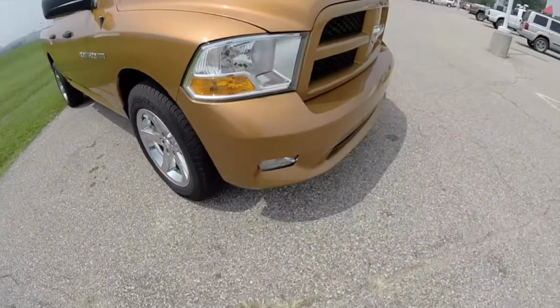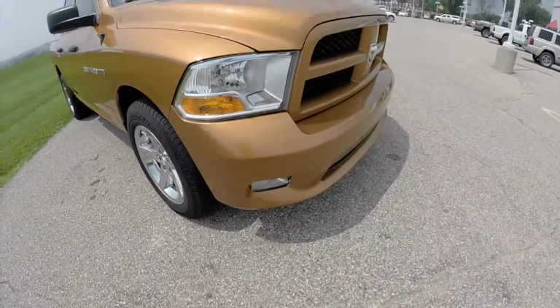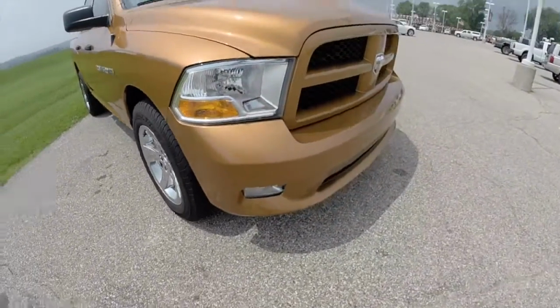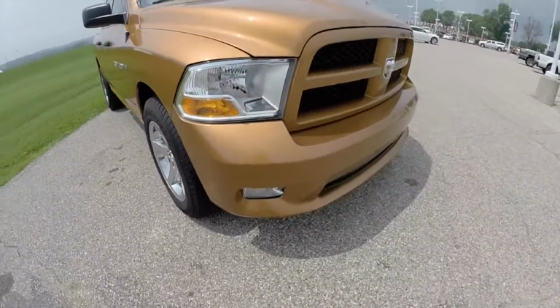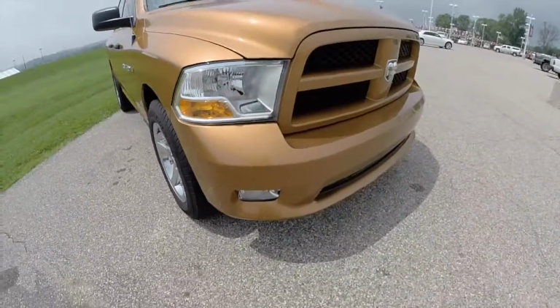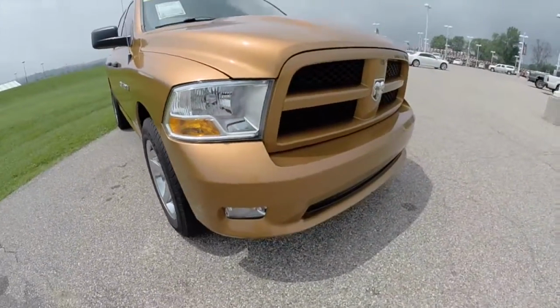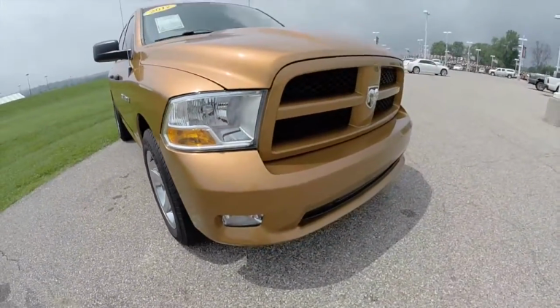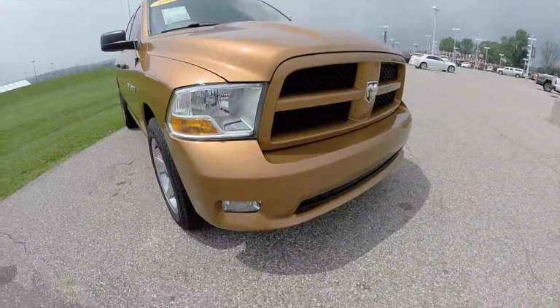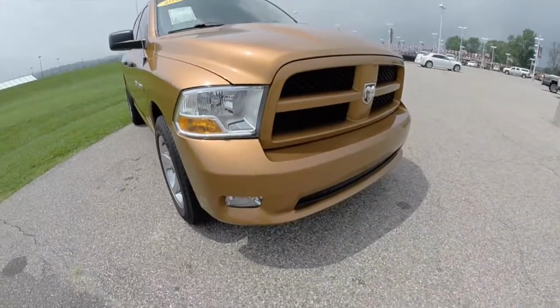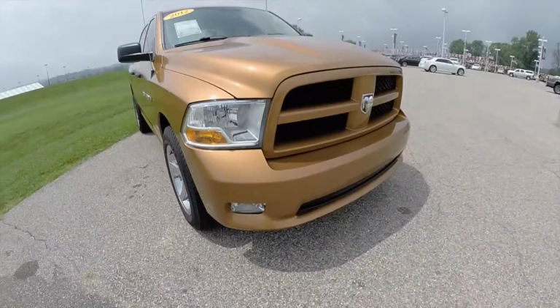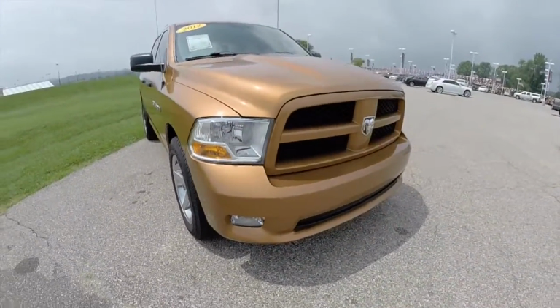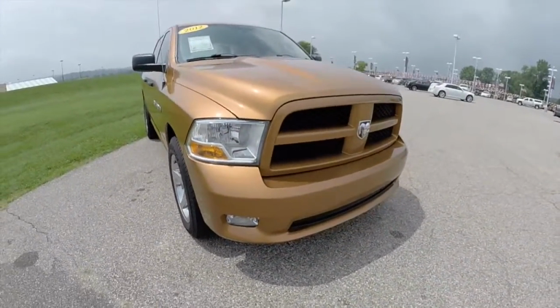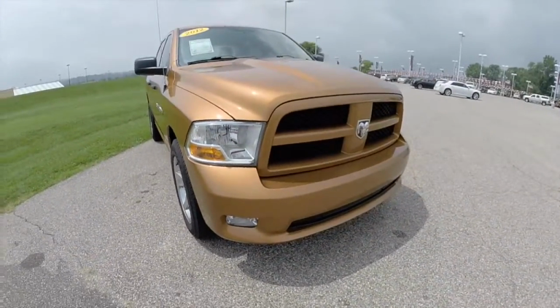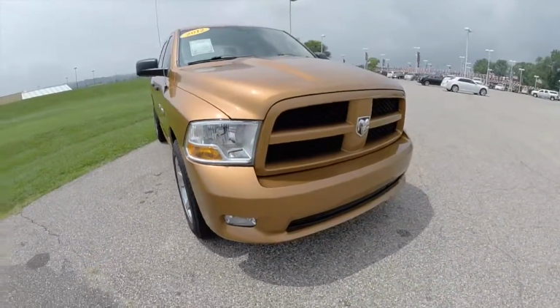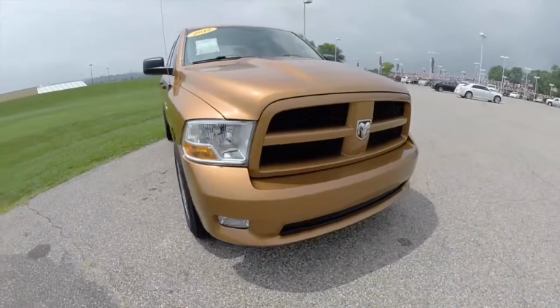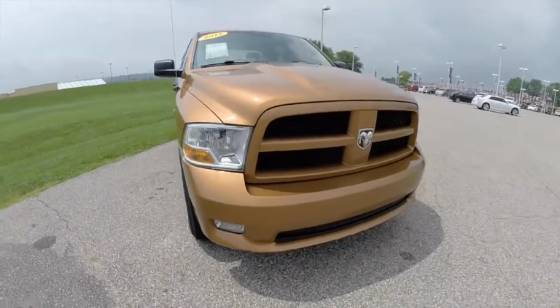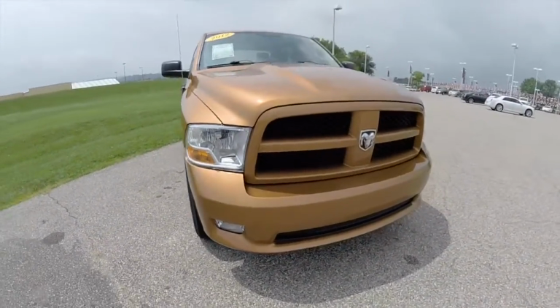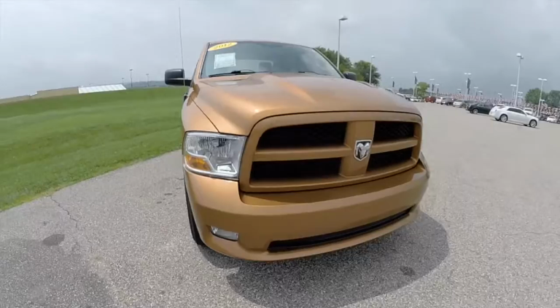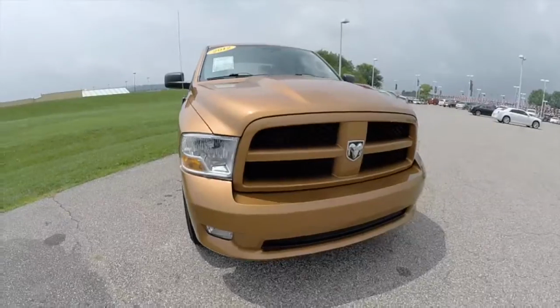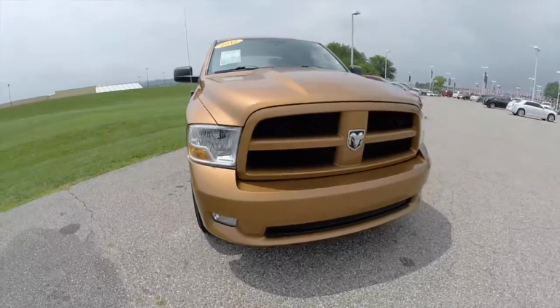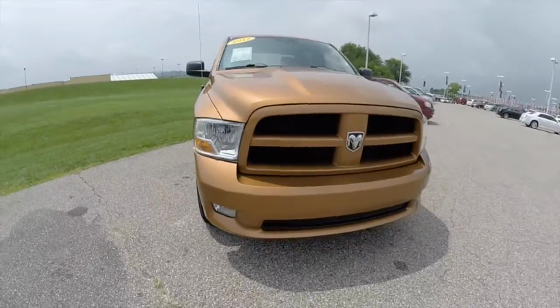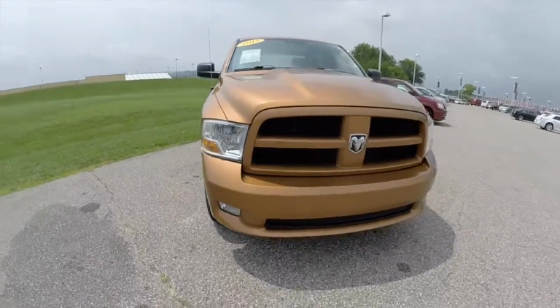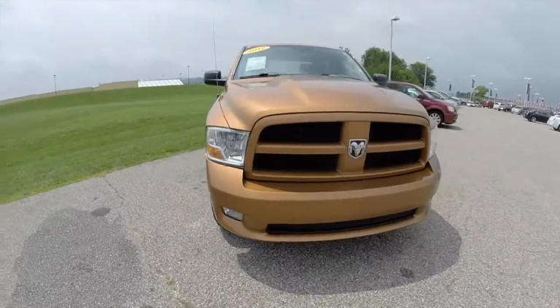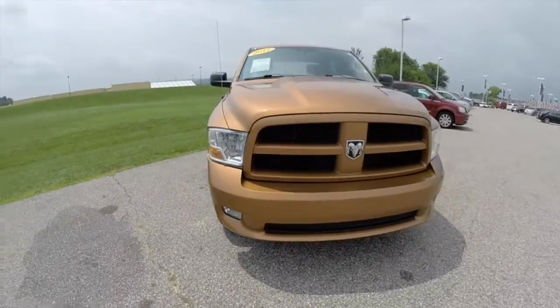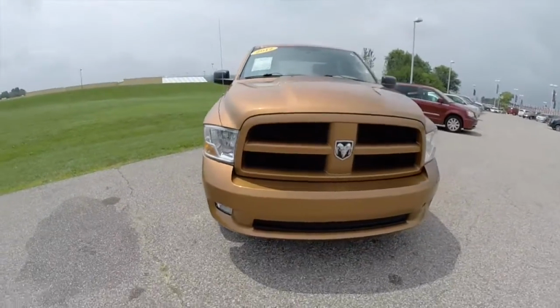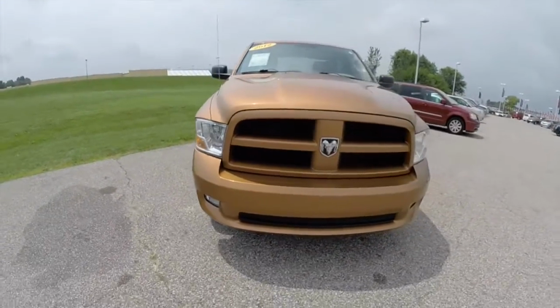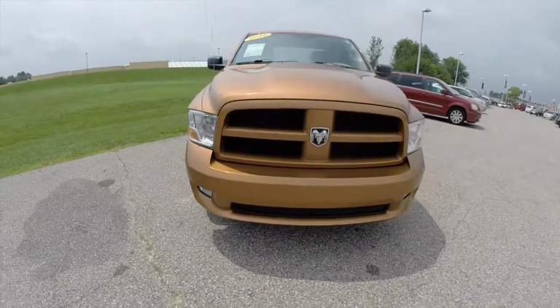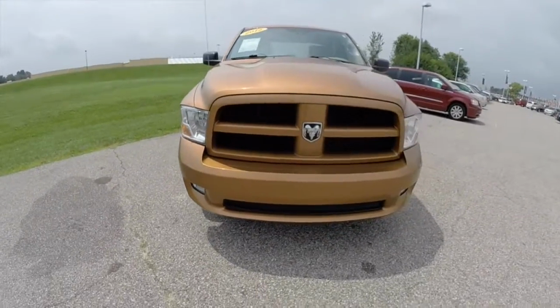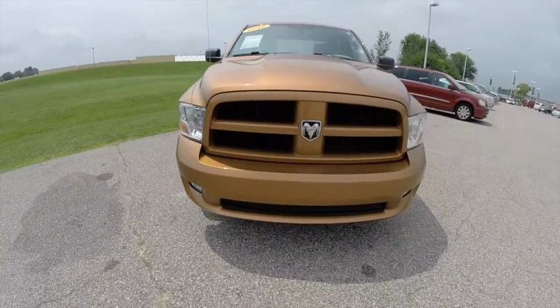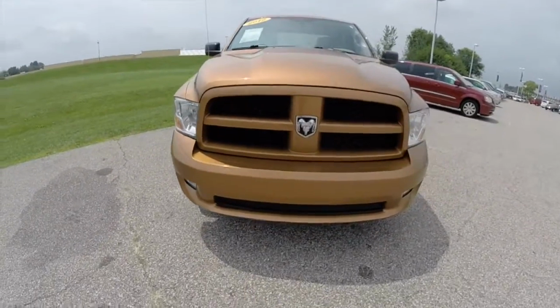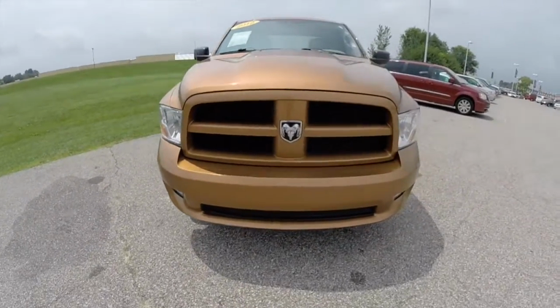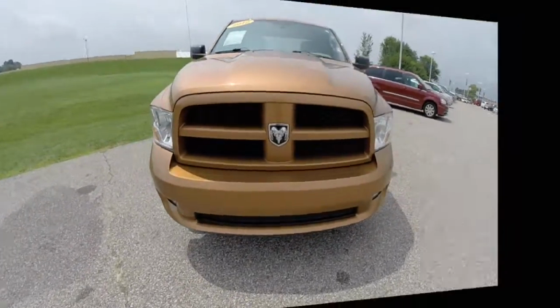It also has the front fog lights and the body-colored grille and bumper. Let's go ahead and take a look at the interior.